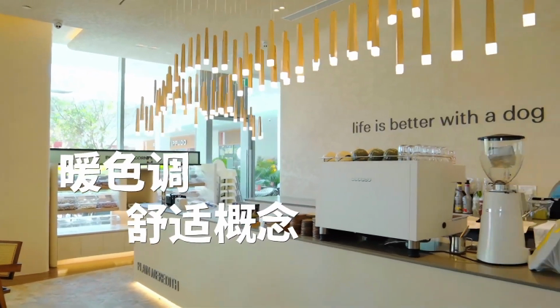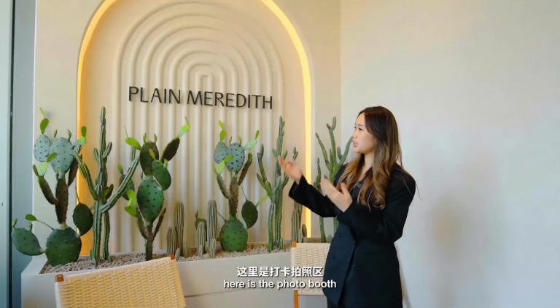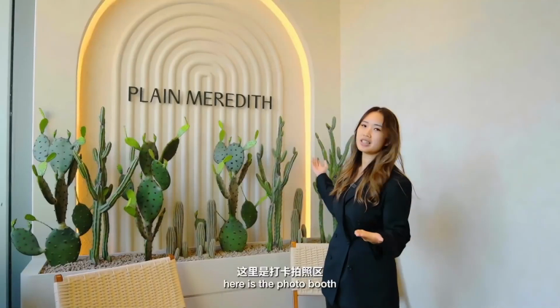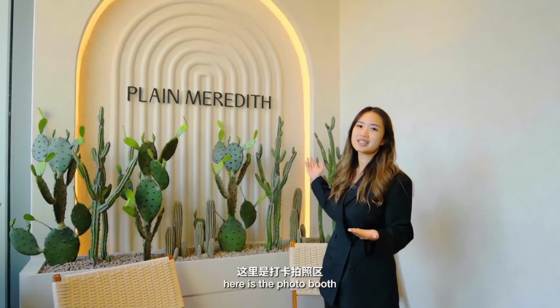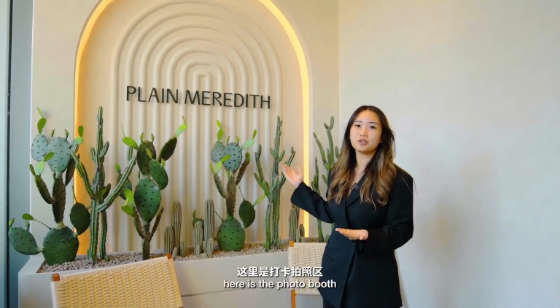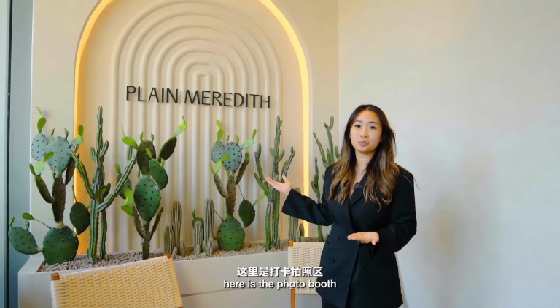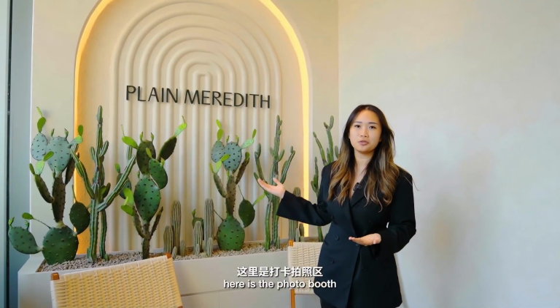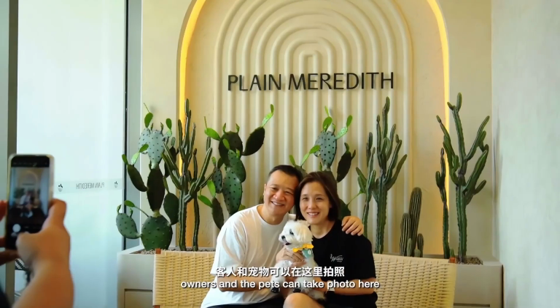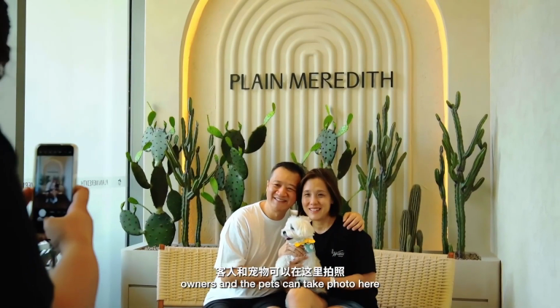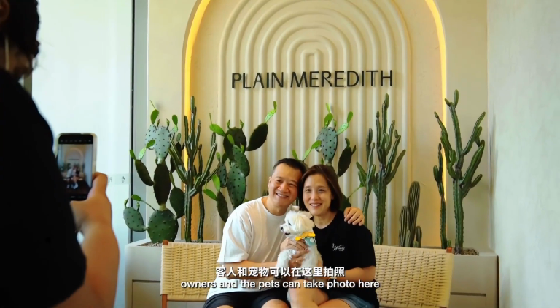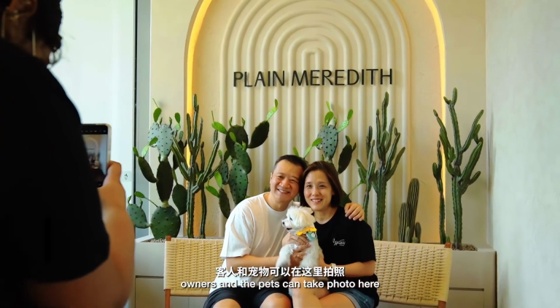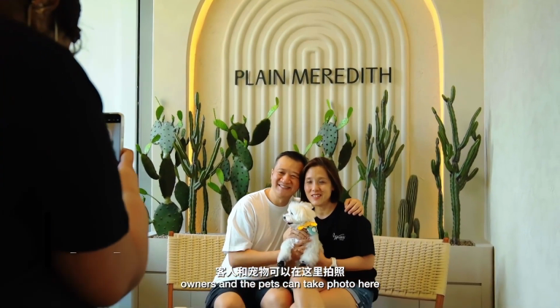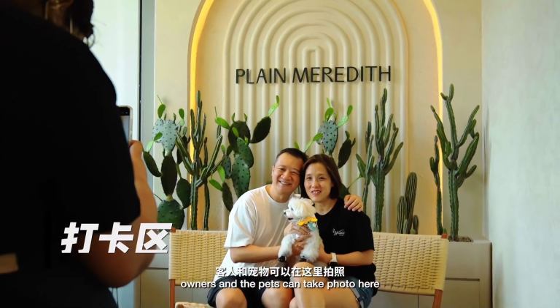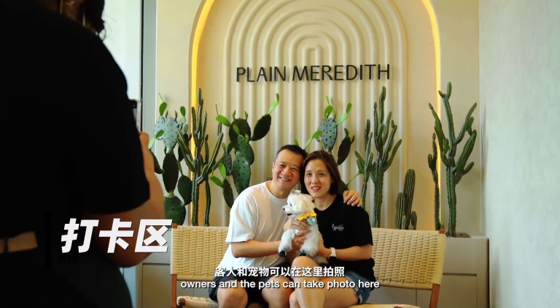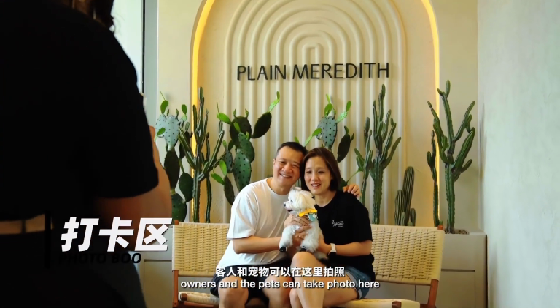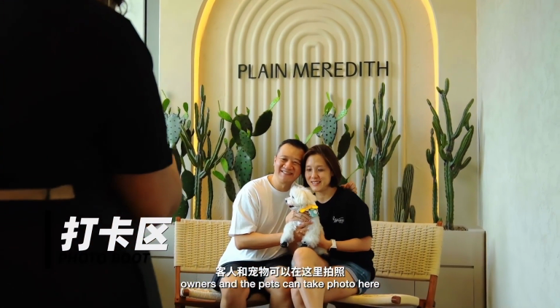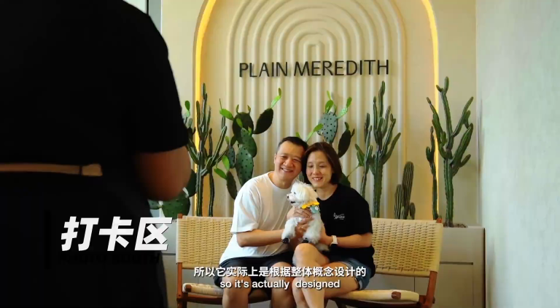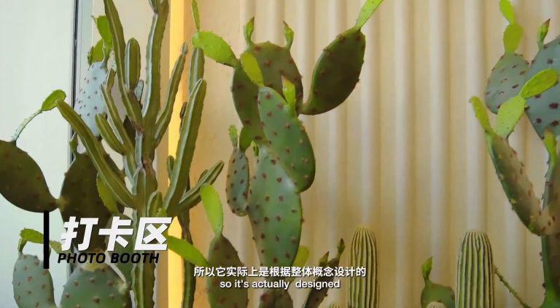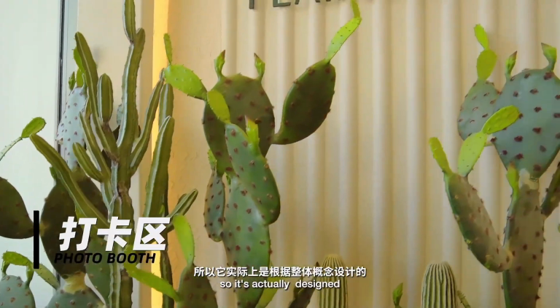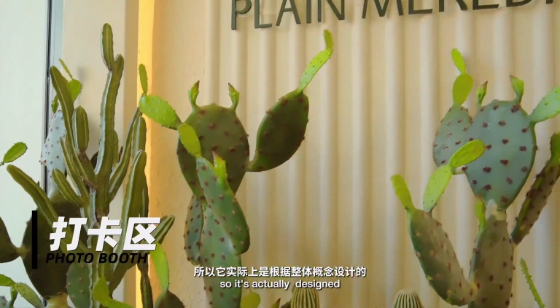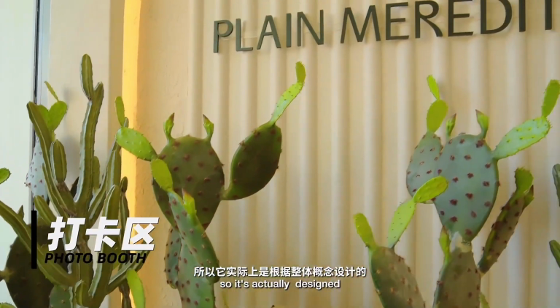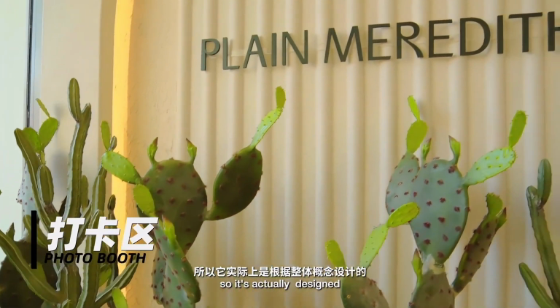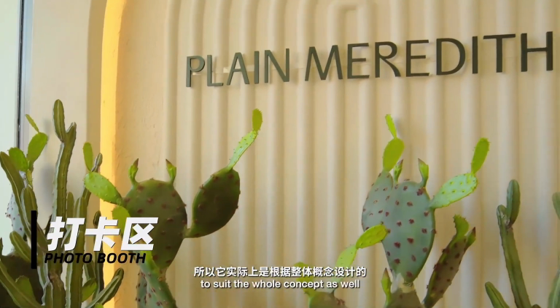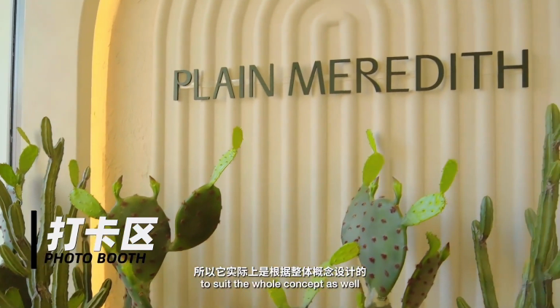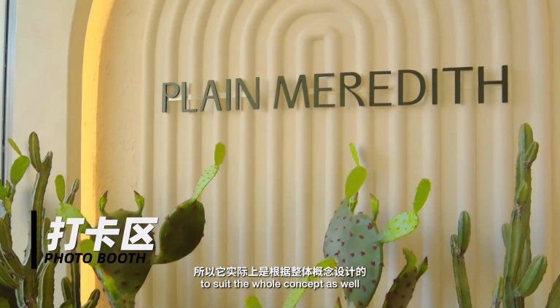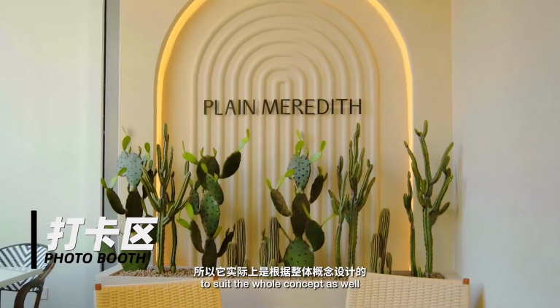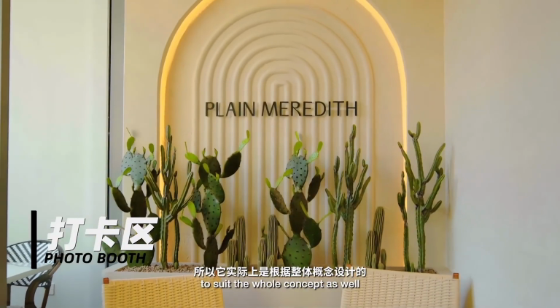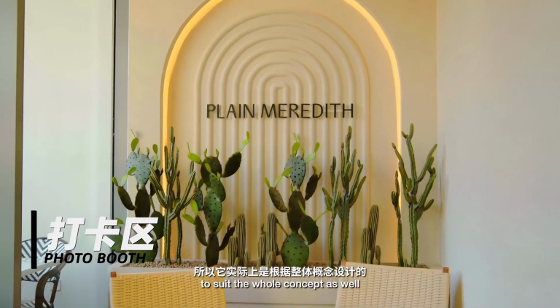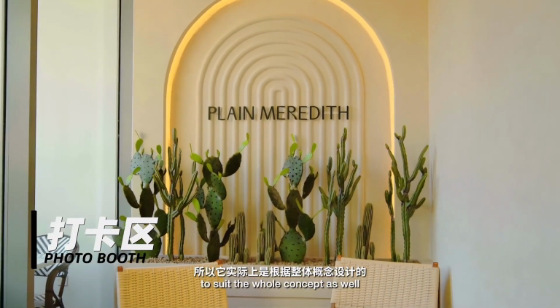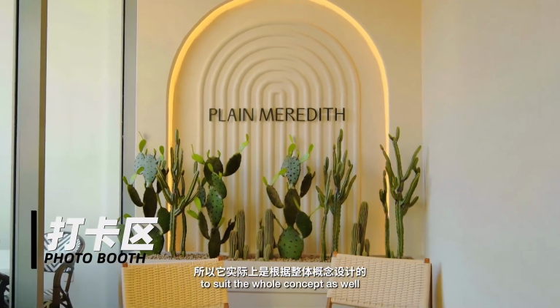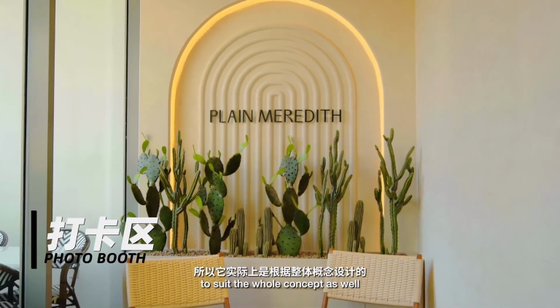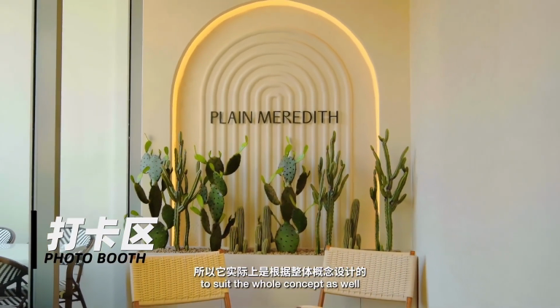Here is the photo booth. Owners and their pets can take photos here. It's actually designed to suit the whole concept as well.